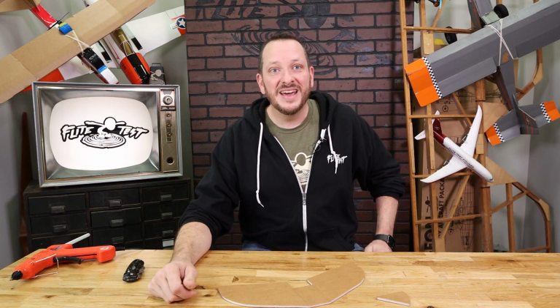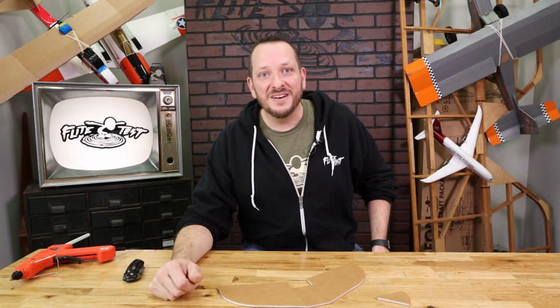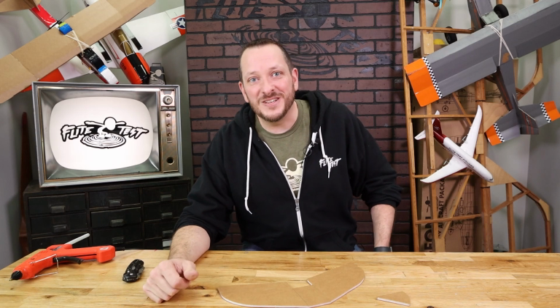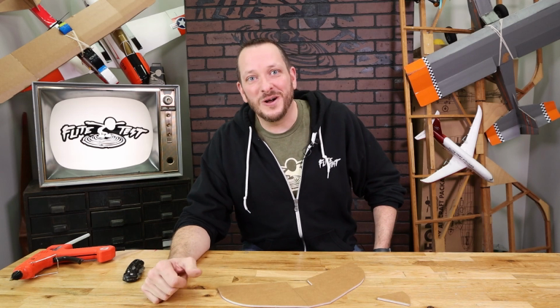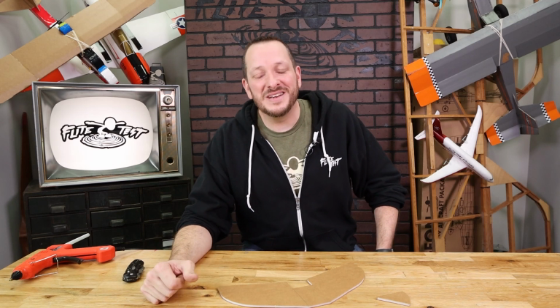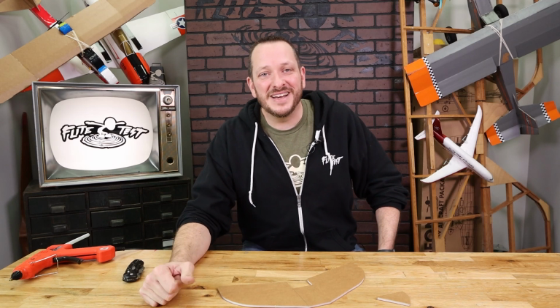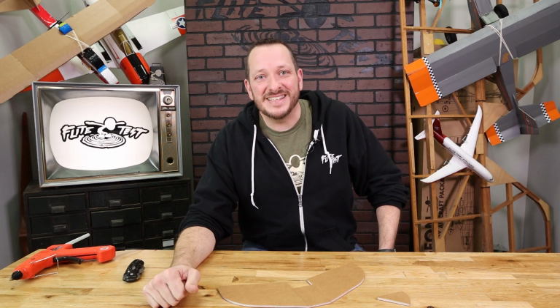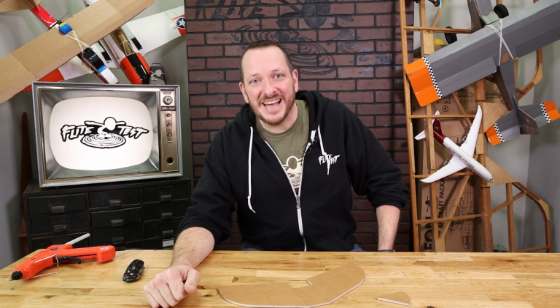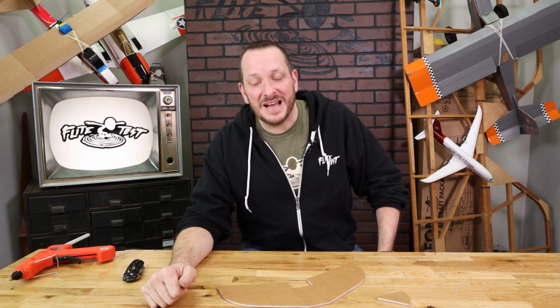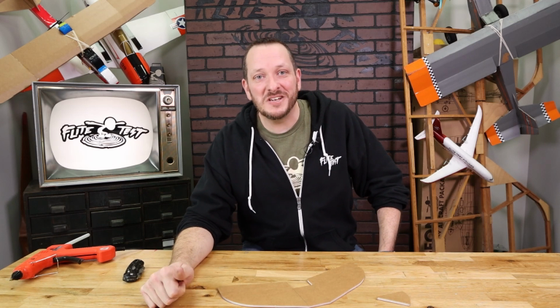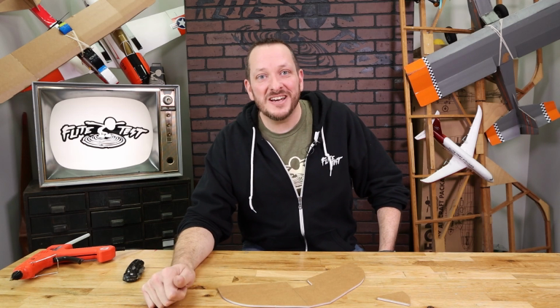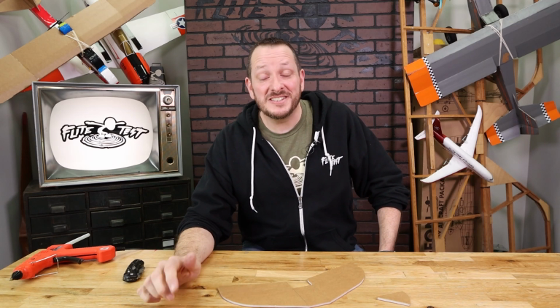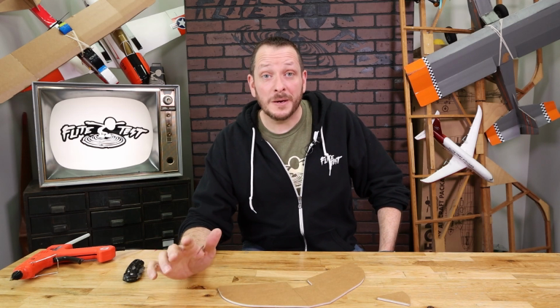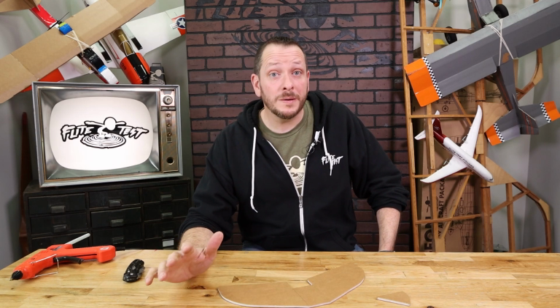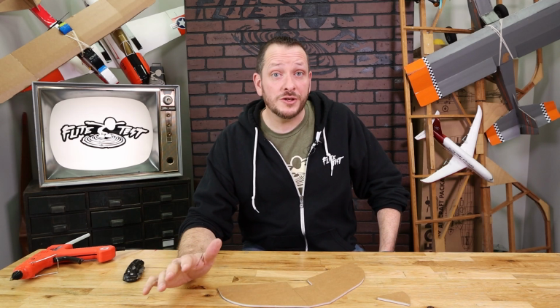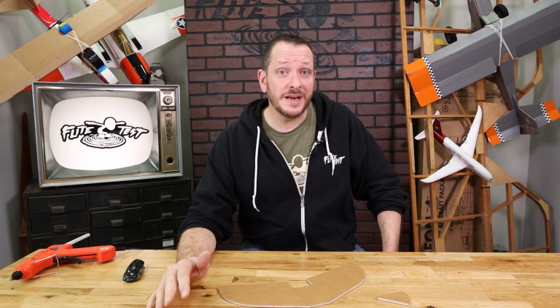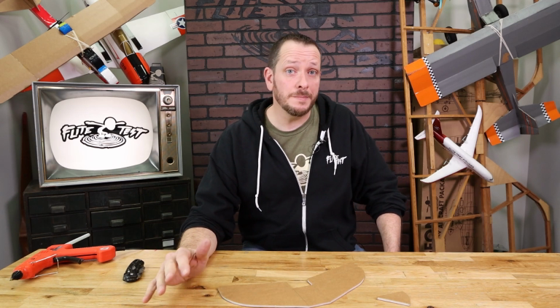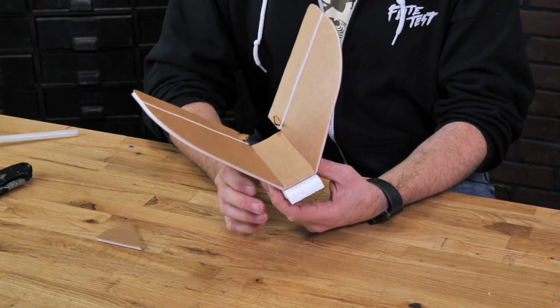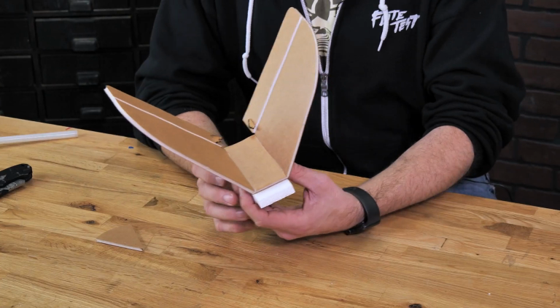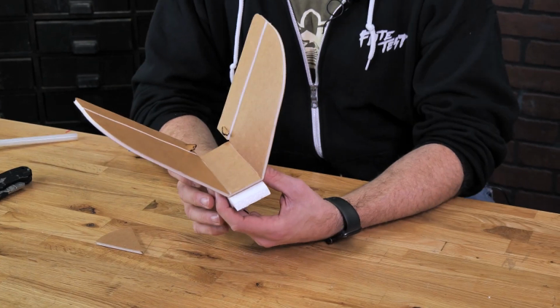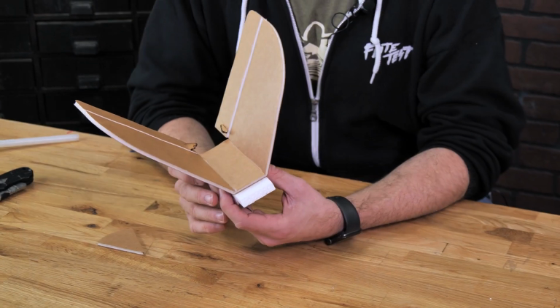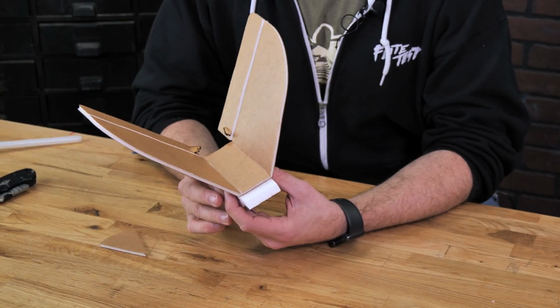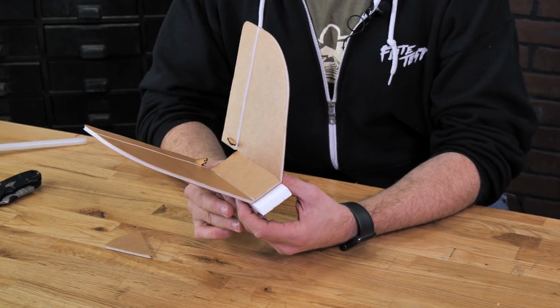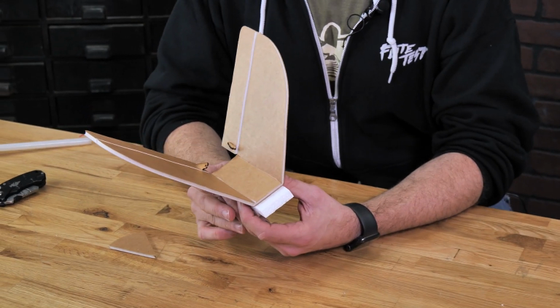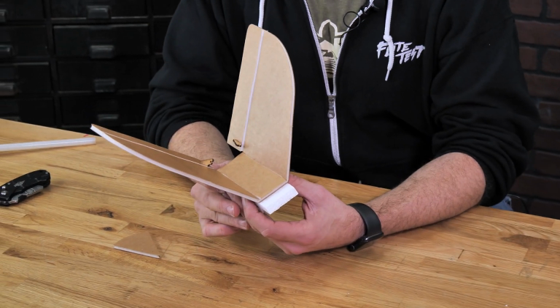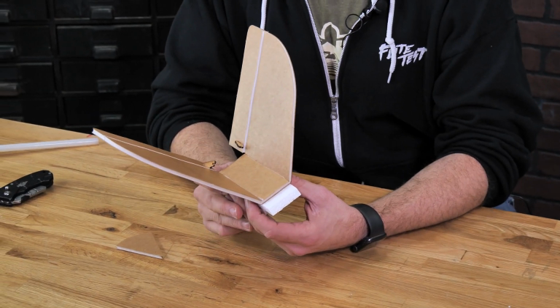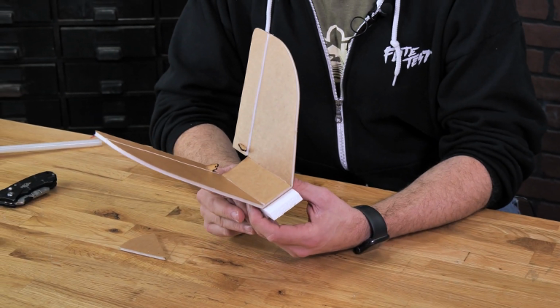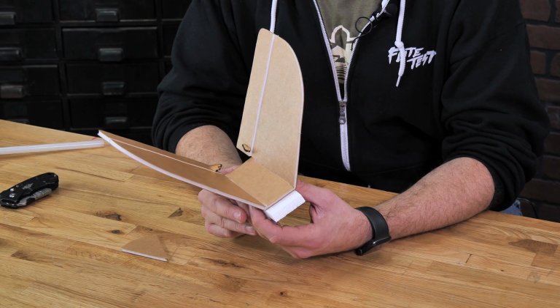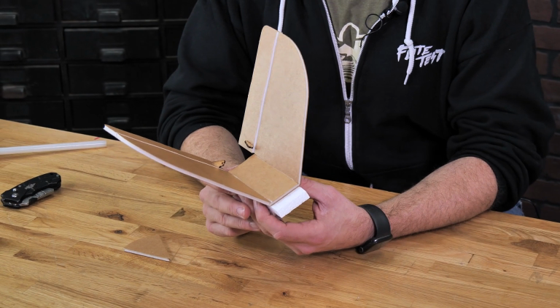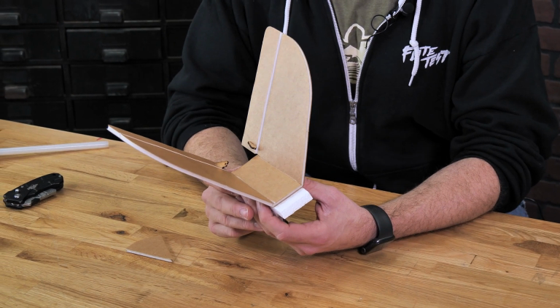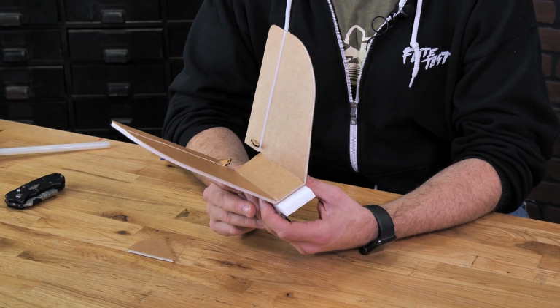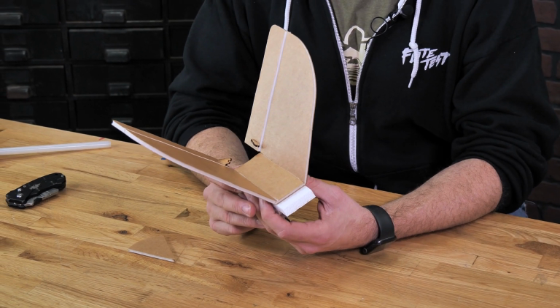Hey friends, welcome to Flight Test Tech. I'm Josh. Today we're going to be showing you how to build the V-tail of our FT-Tenant and our FT-Tenant Lite.